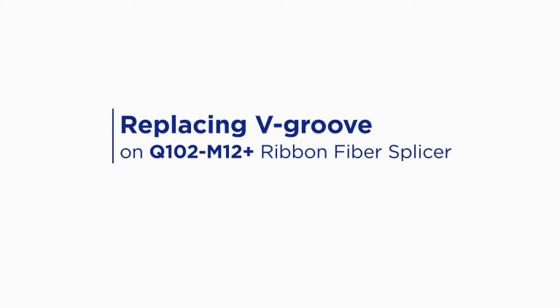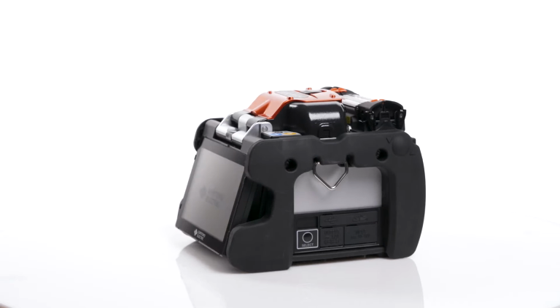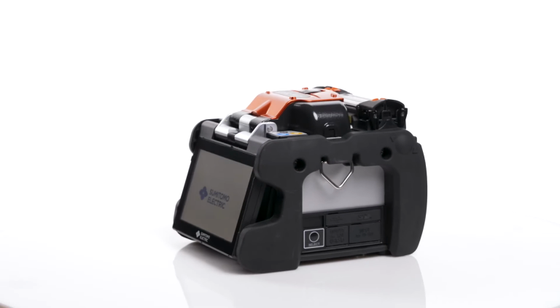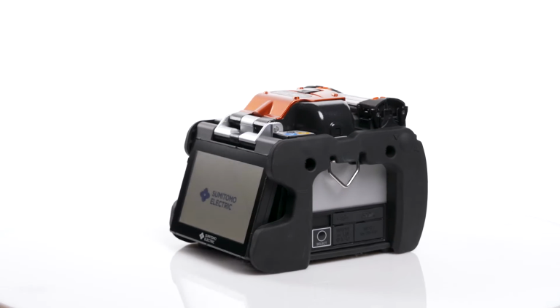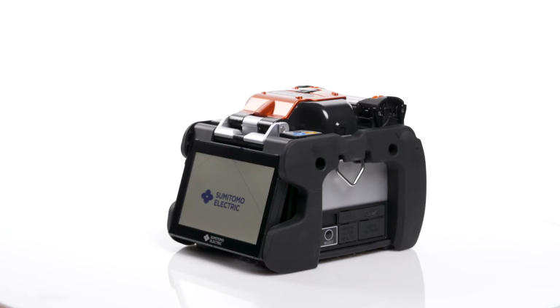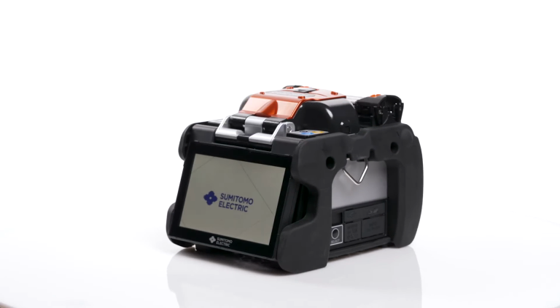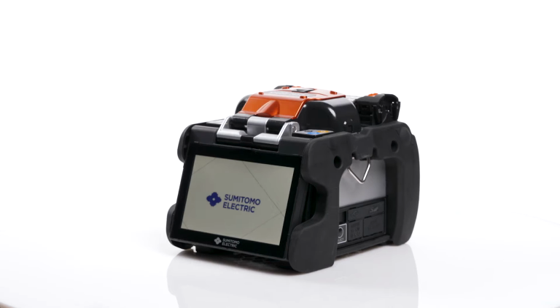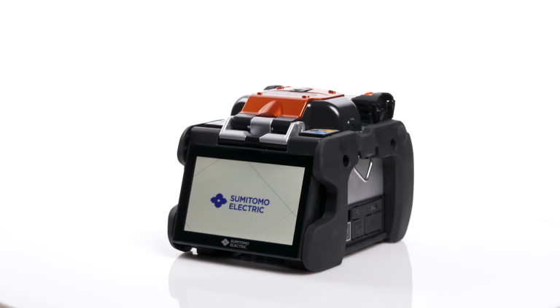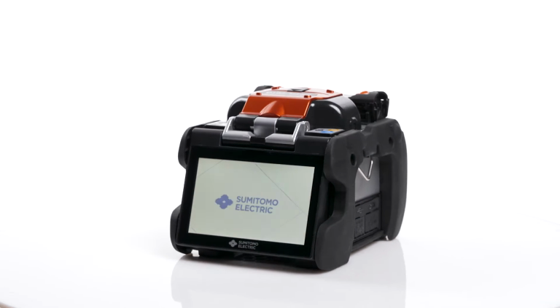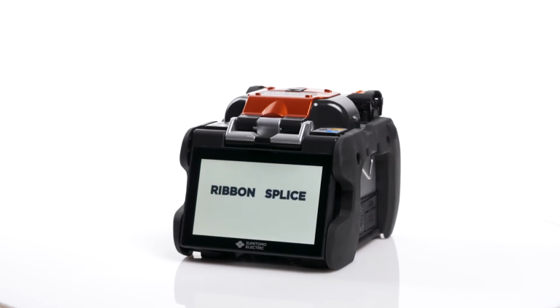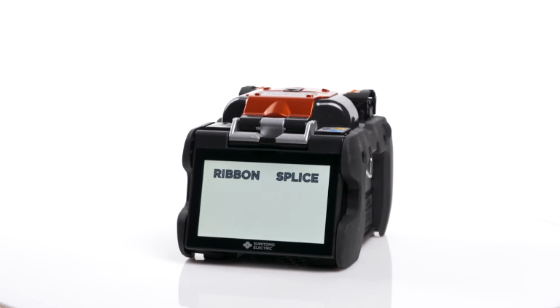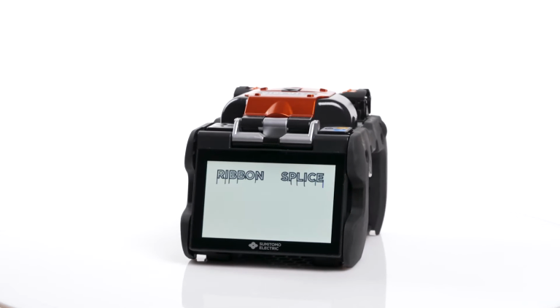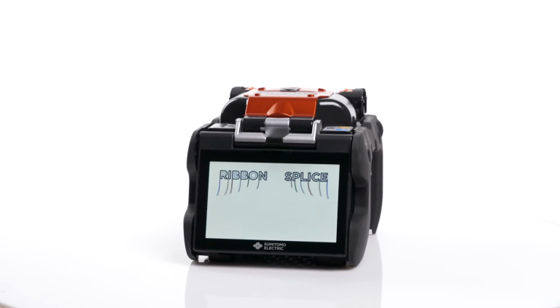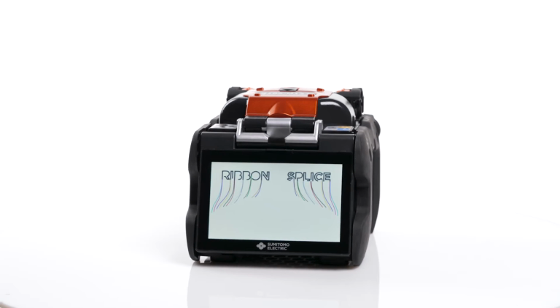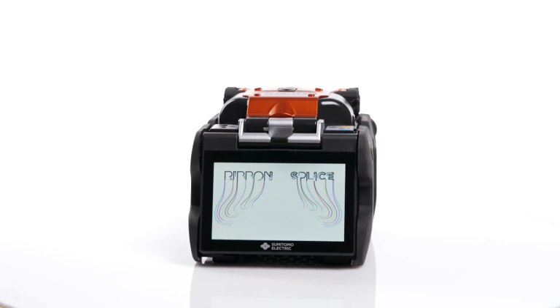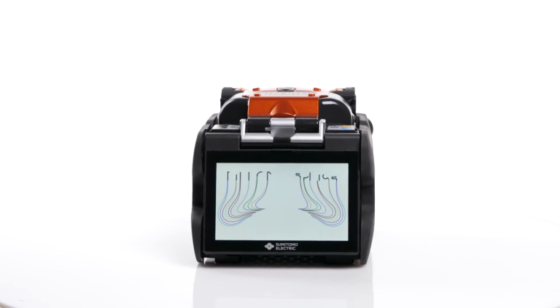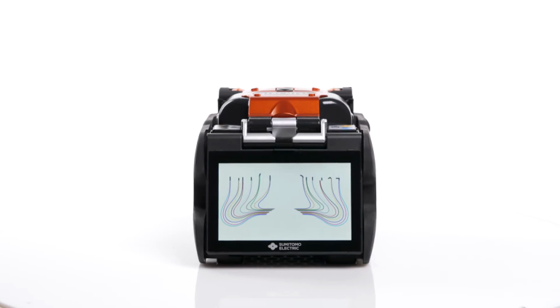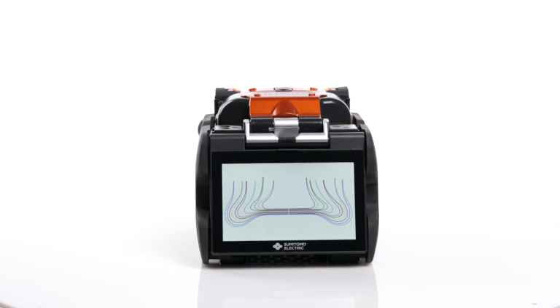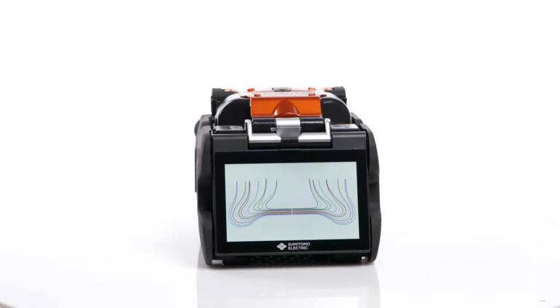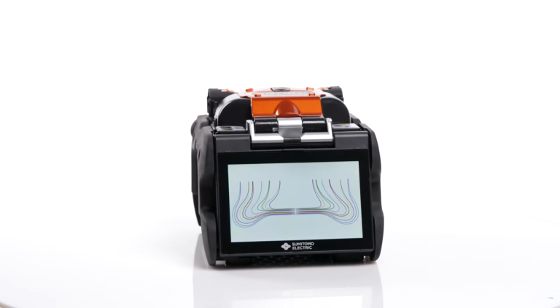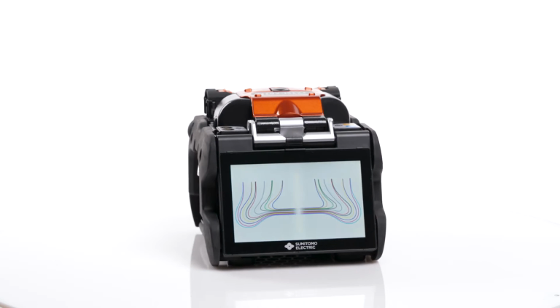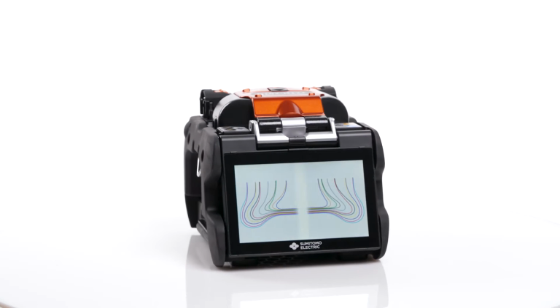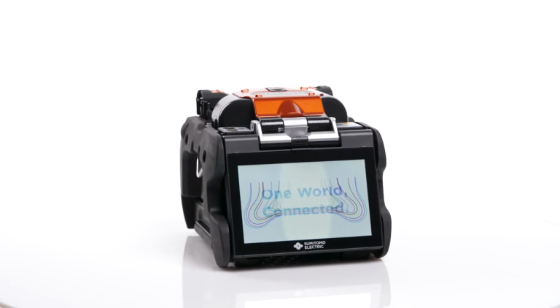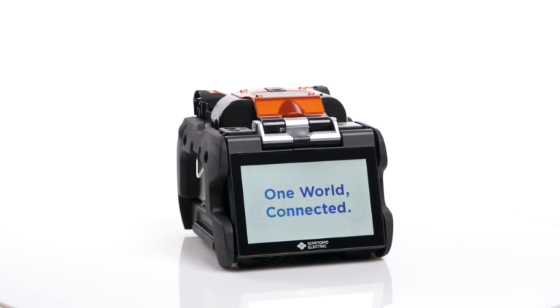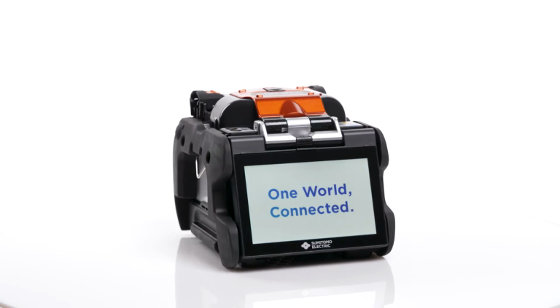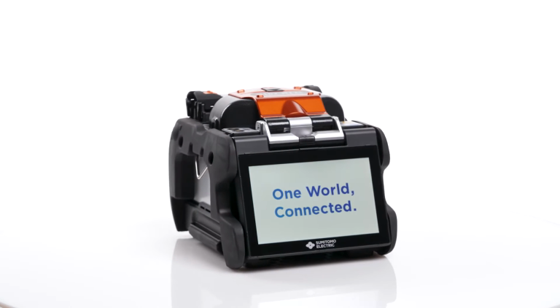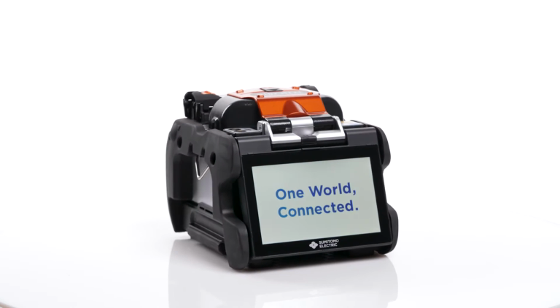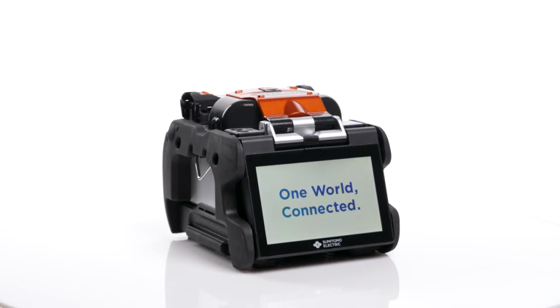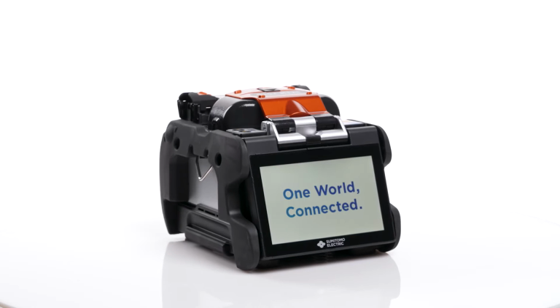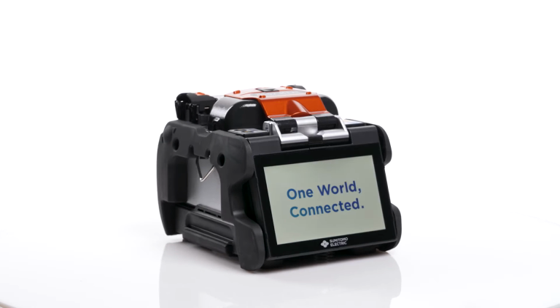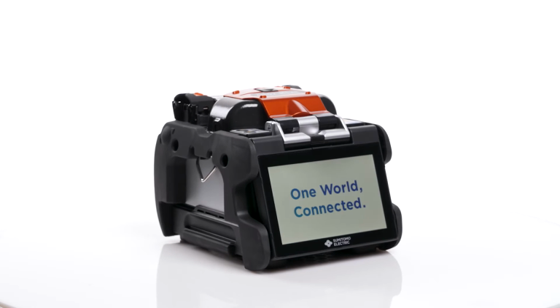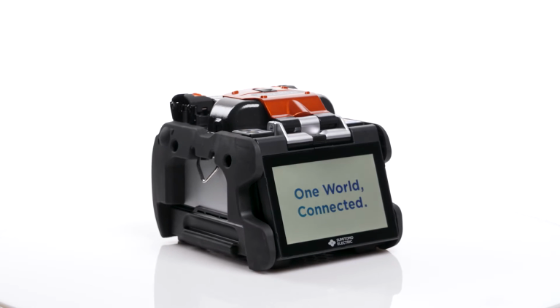In this video, we're going to walk through the steps to replace the V-Grooves in the Q102M12 Plus Fusion Splicer.